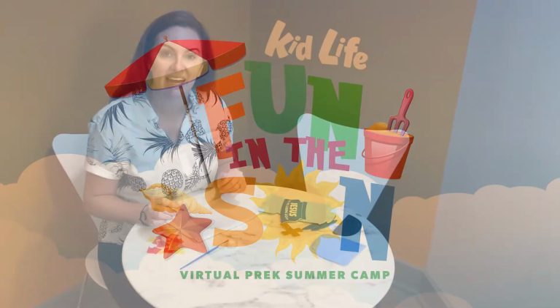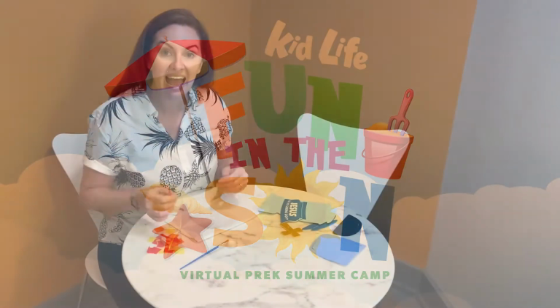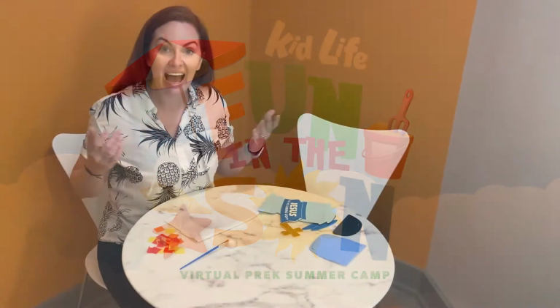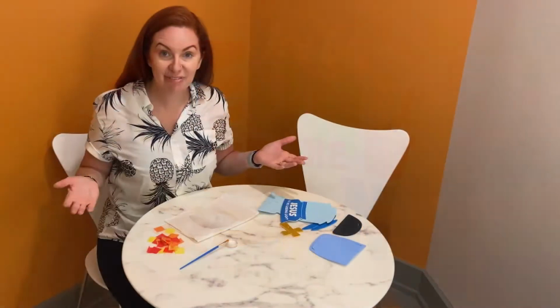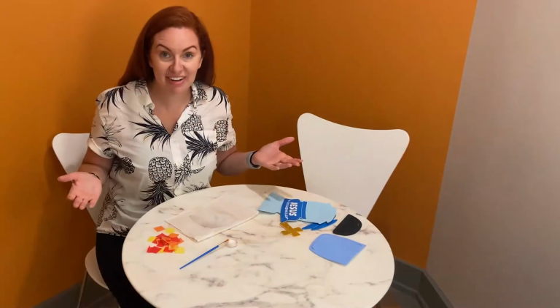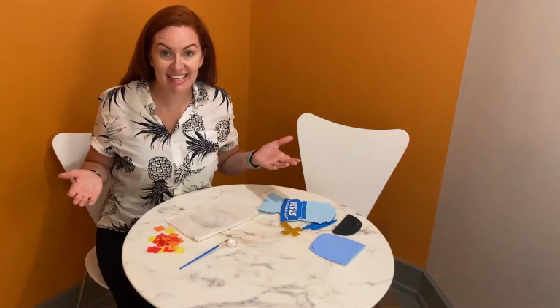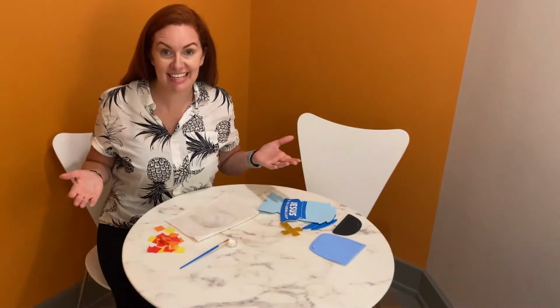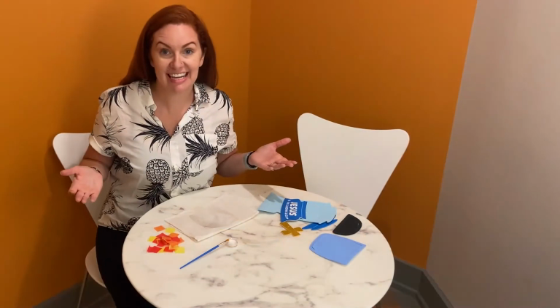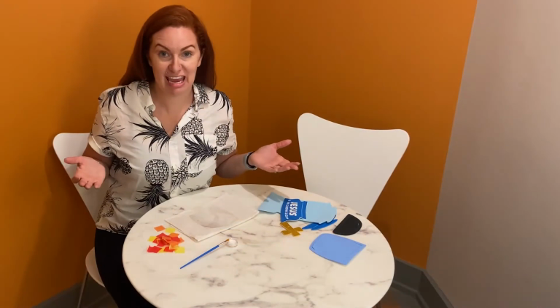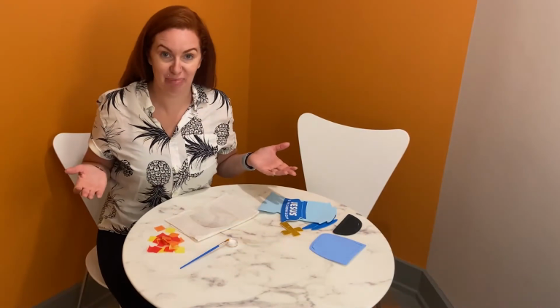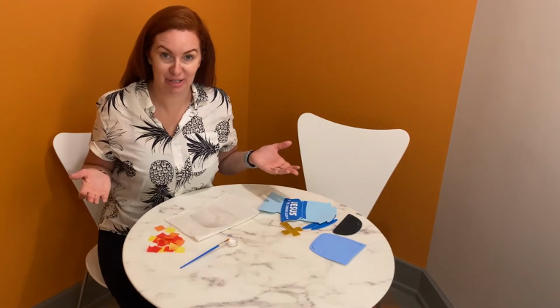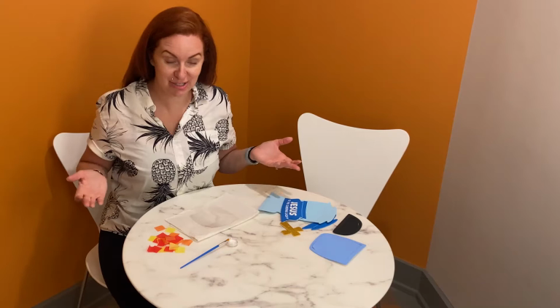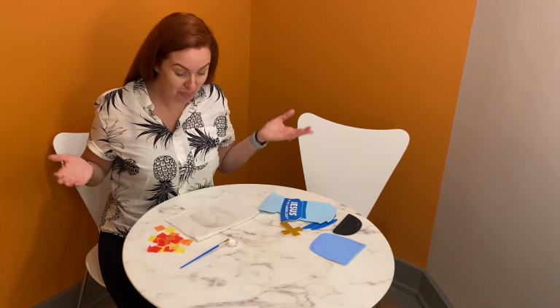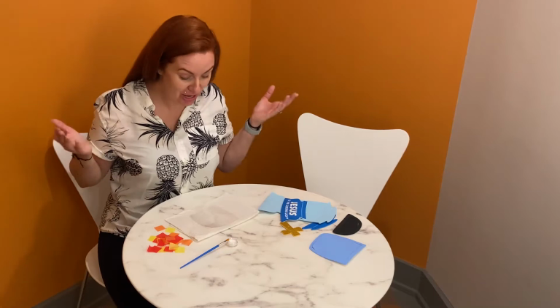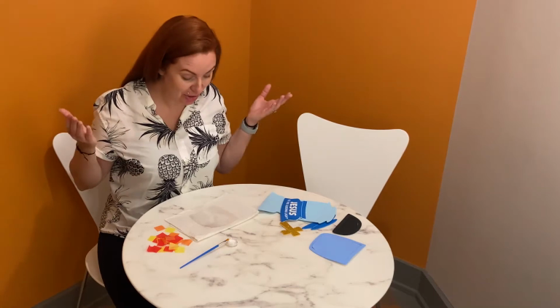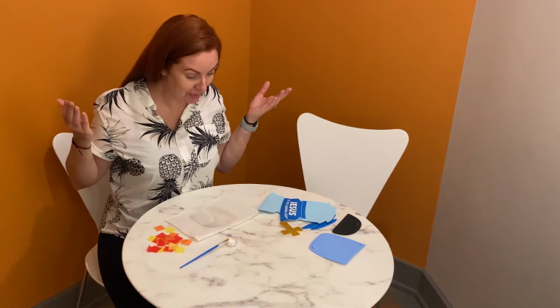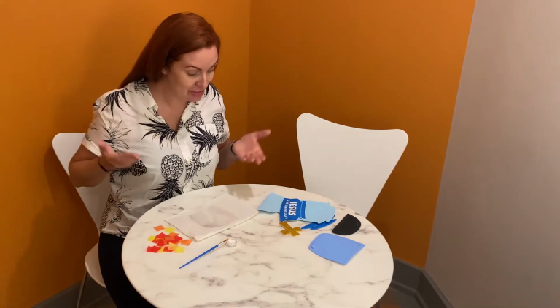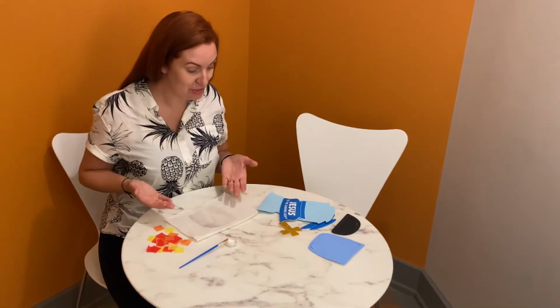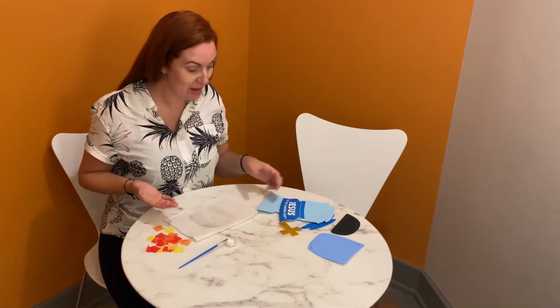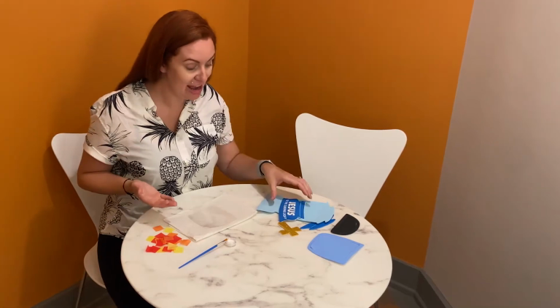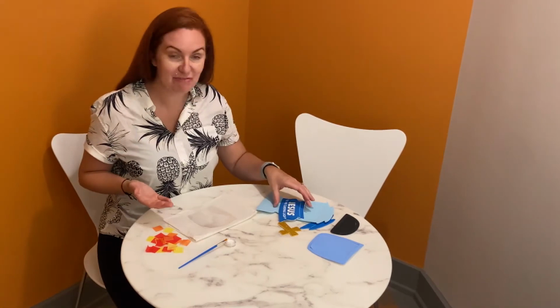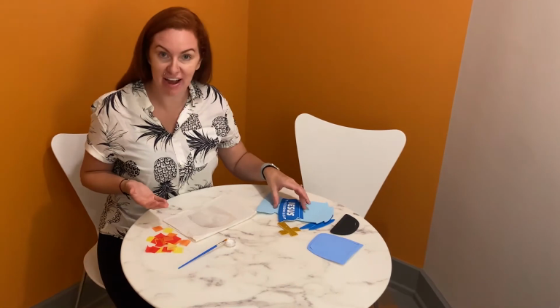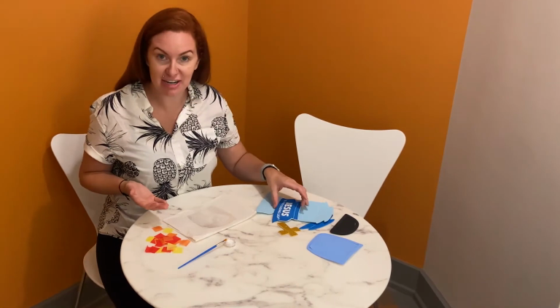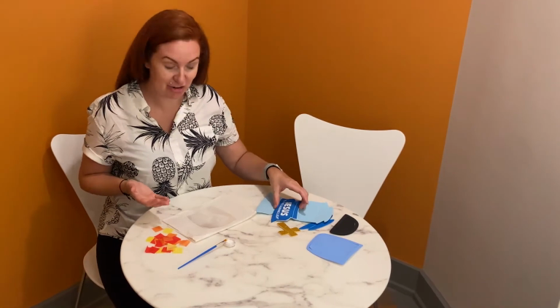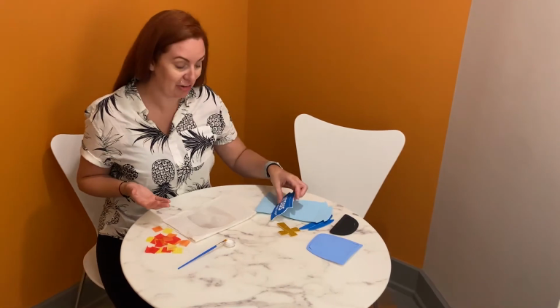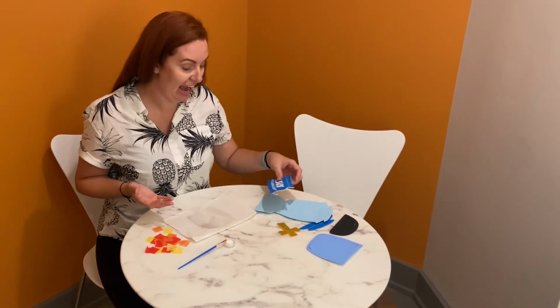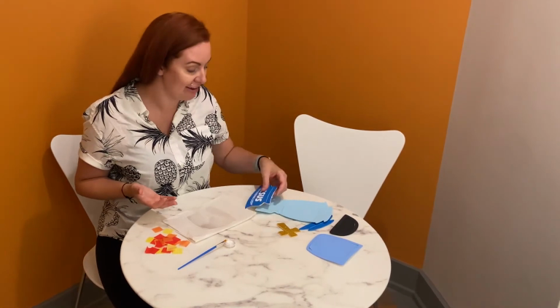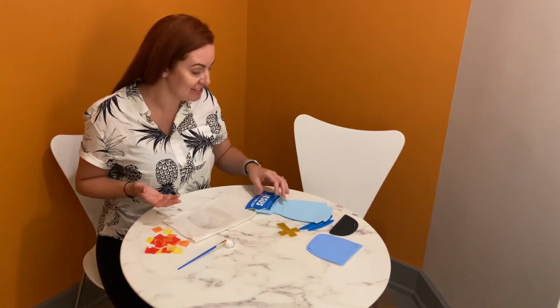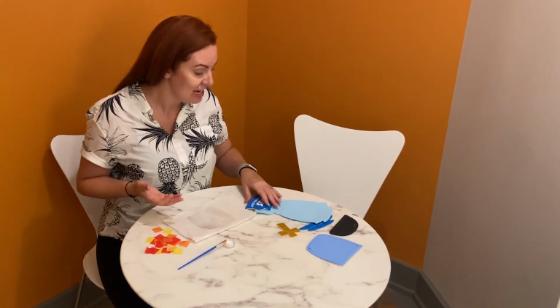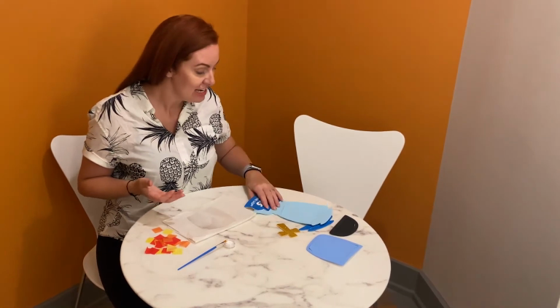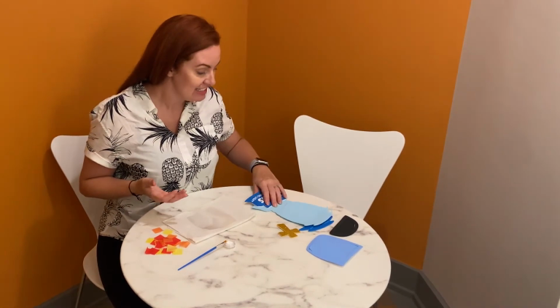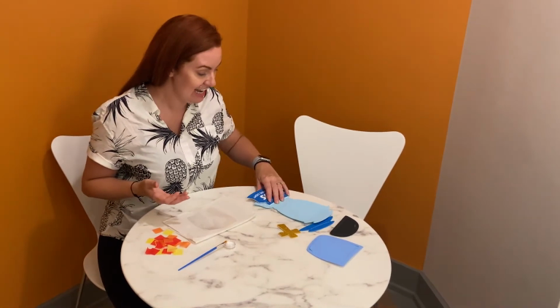Hi Fun in the Sun campers. We are going to do a fun craft today.